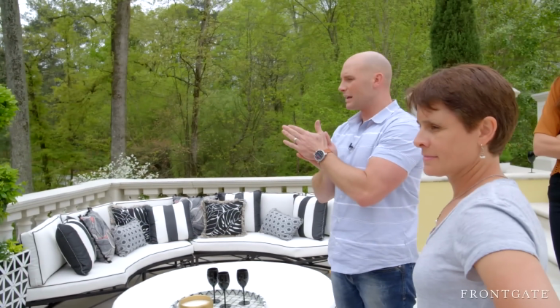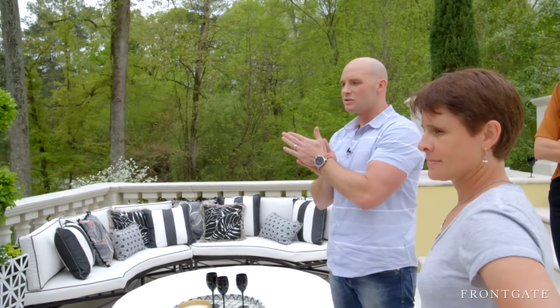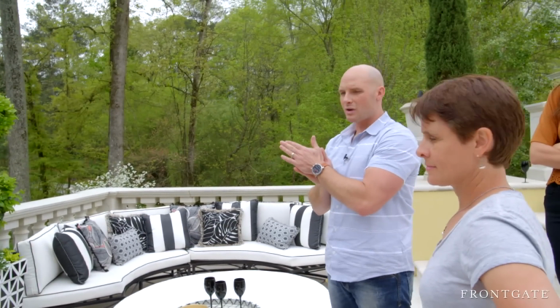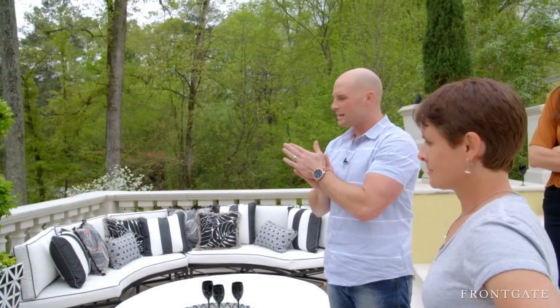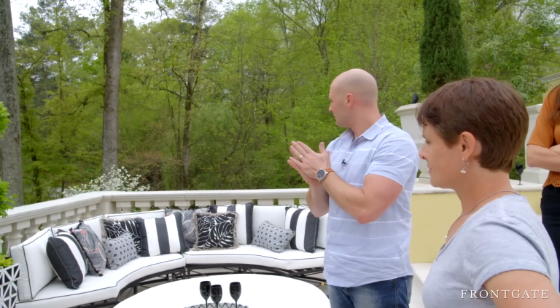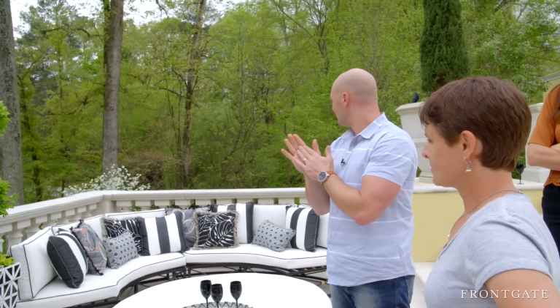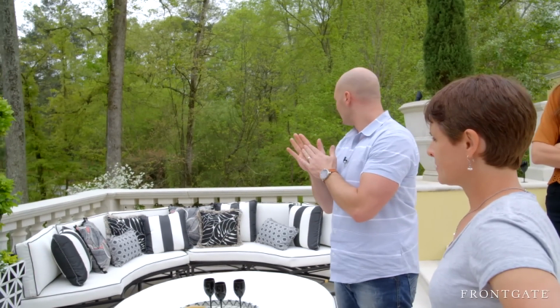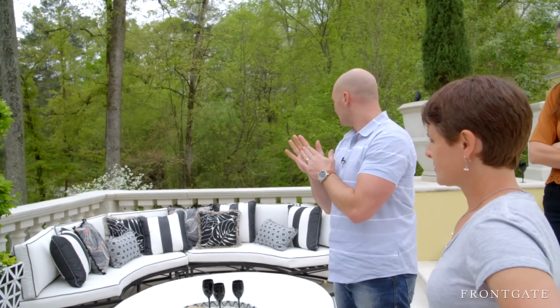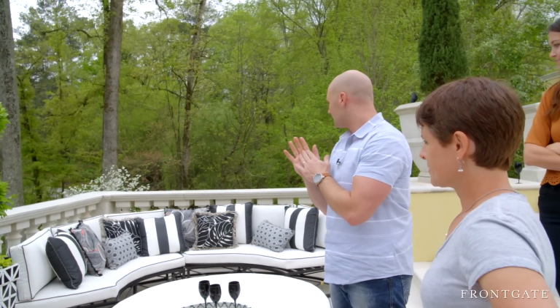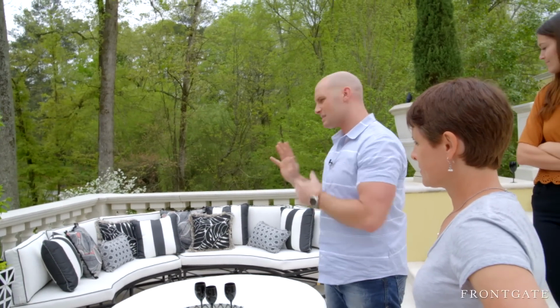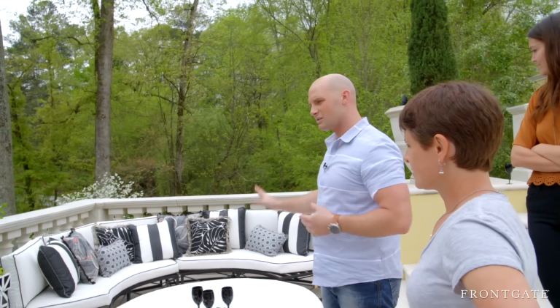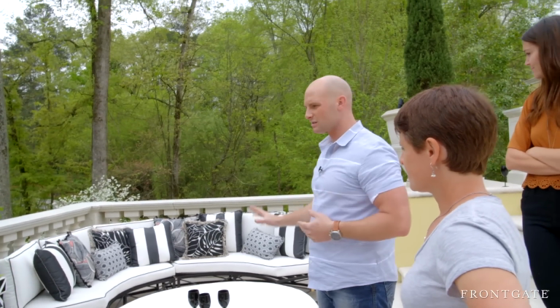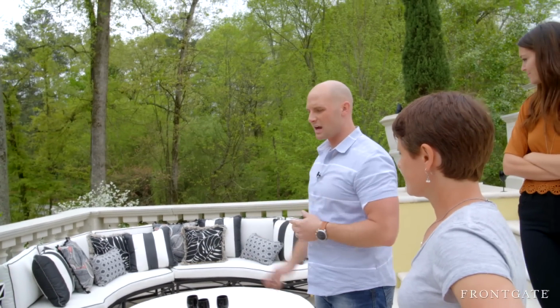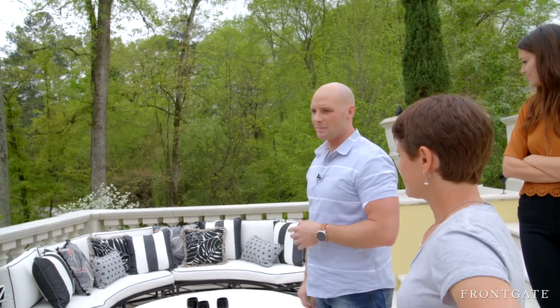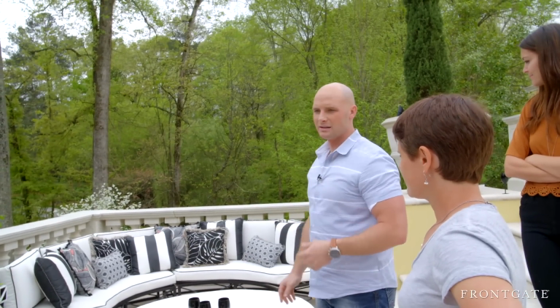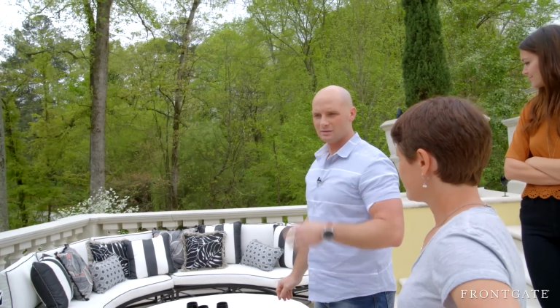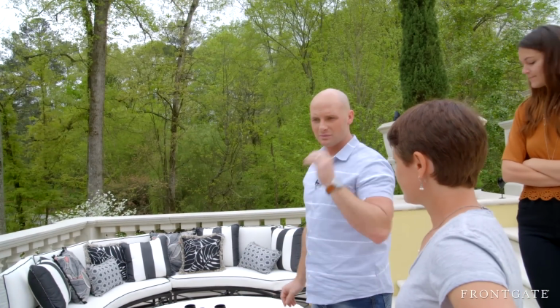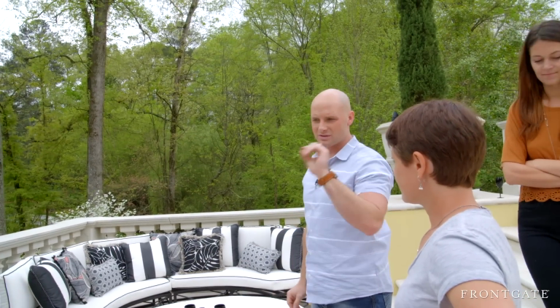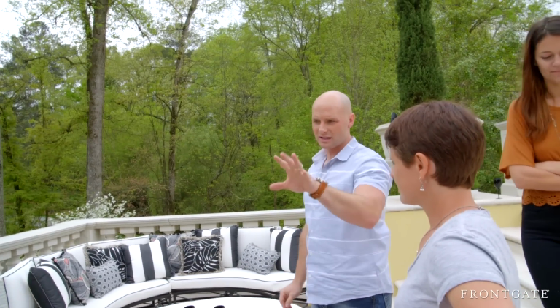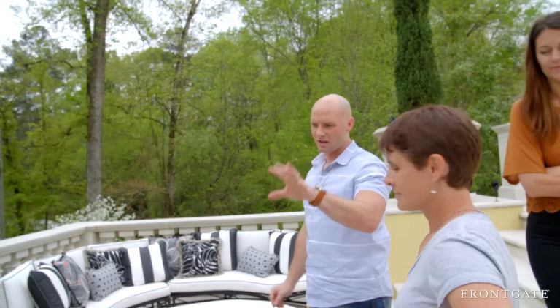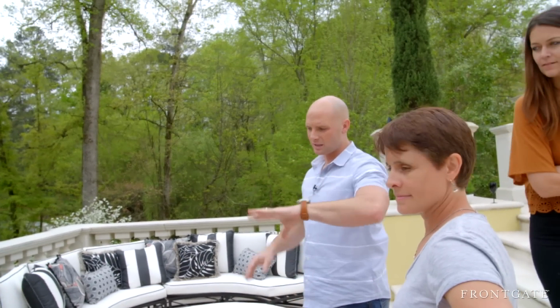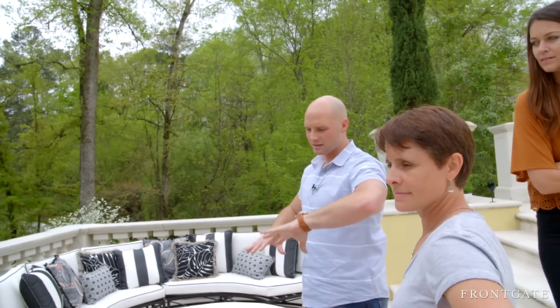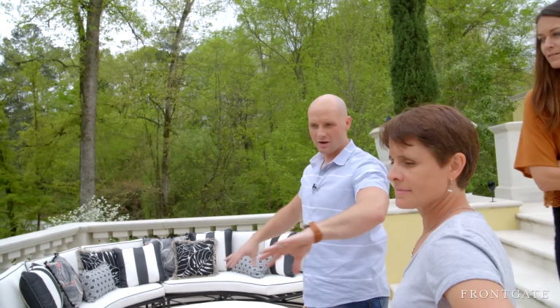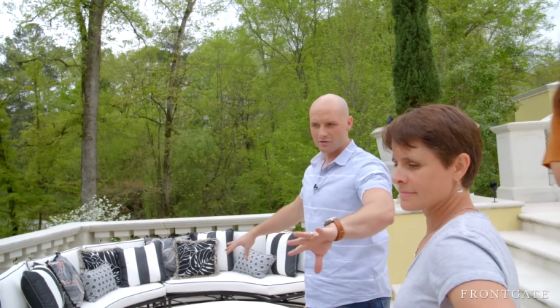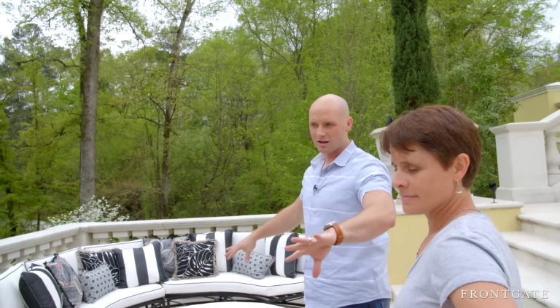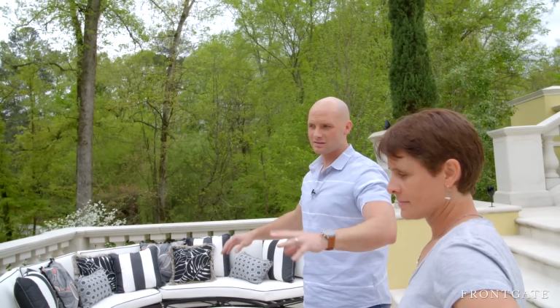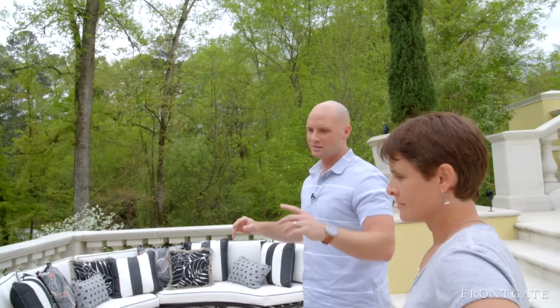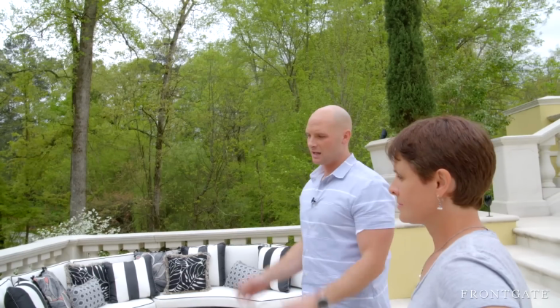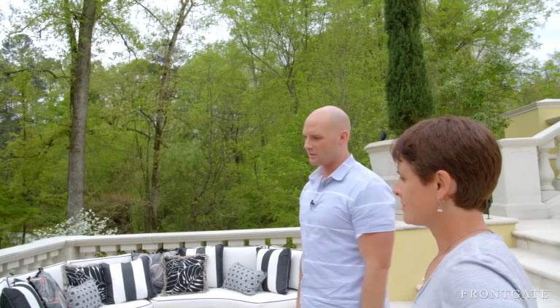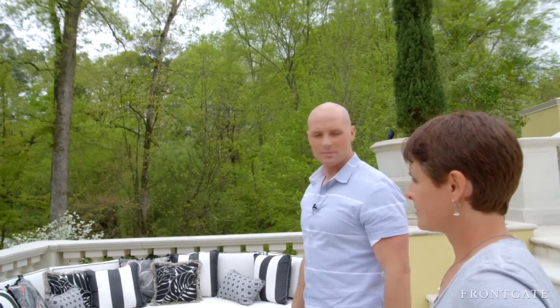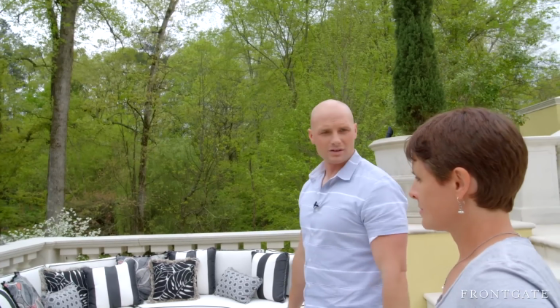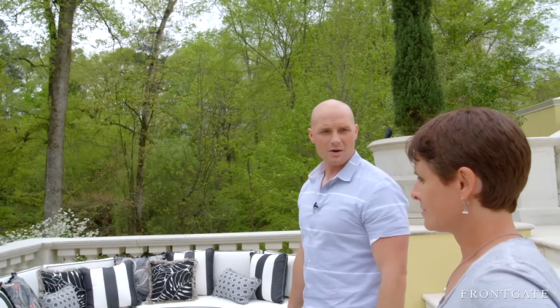Planners look great. This section looks dynamite. You just got to get the other one in, get the area rugs. I think we'll be good to go.